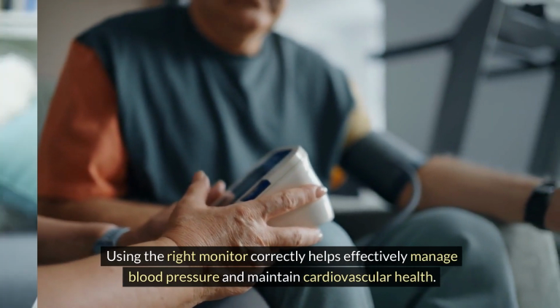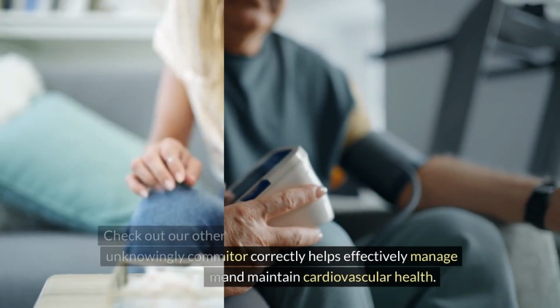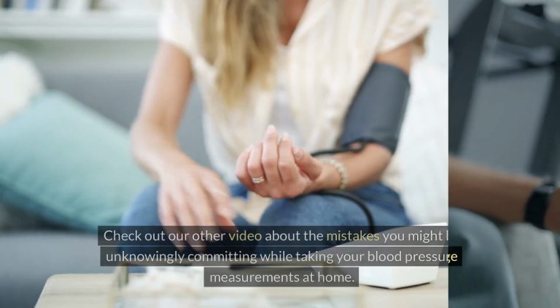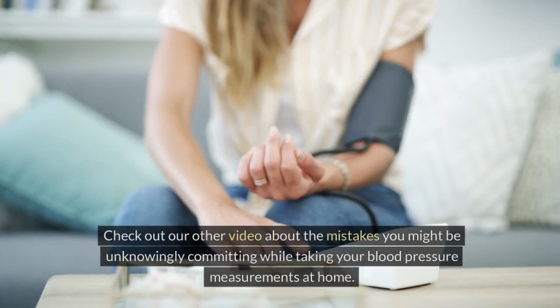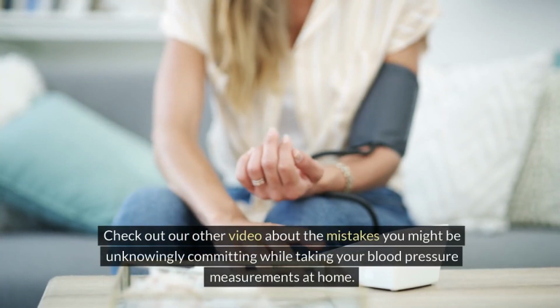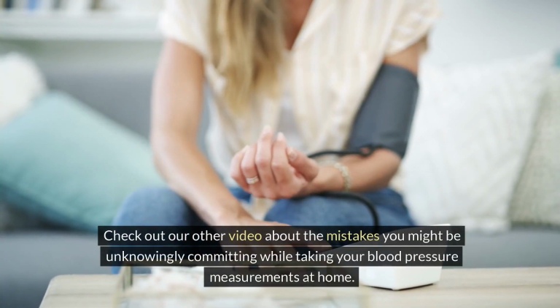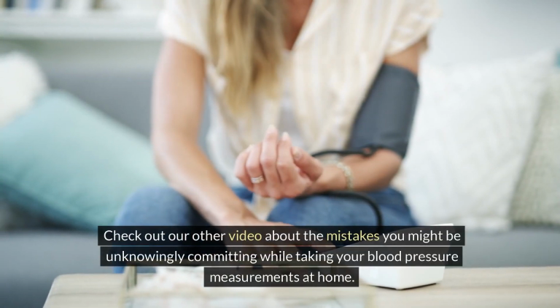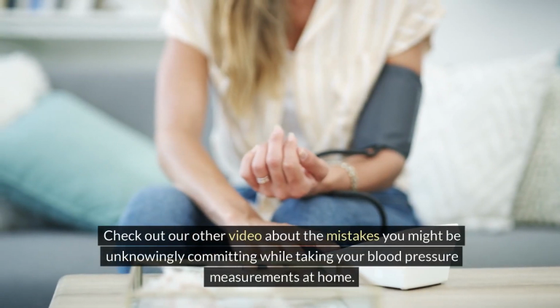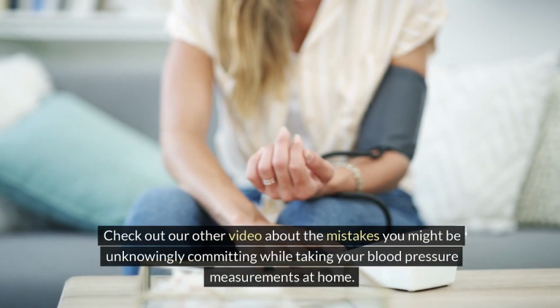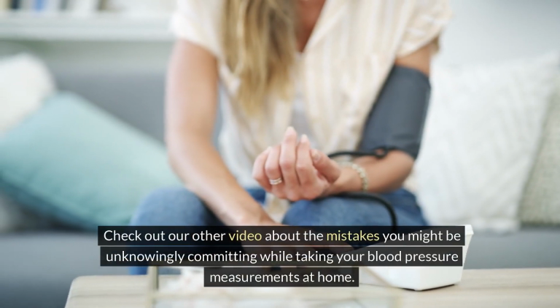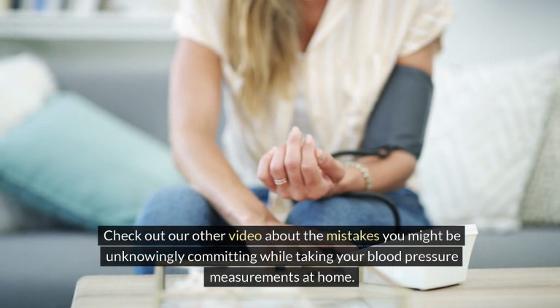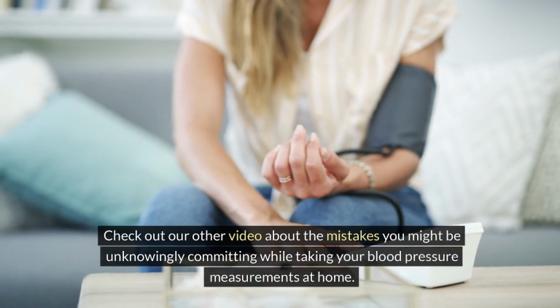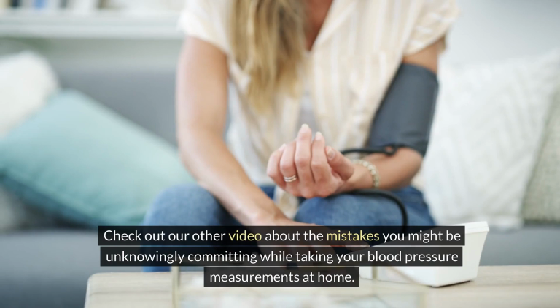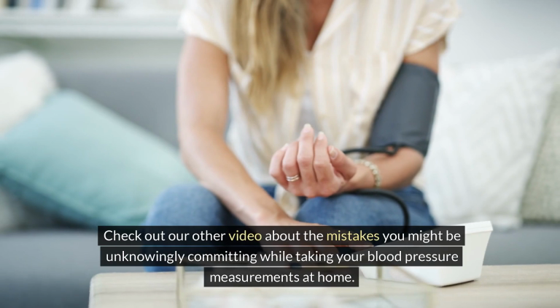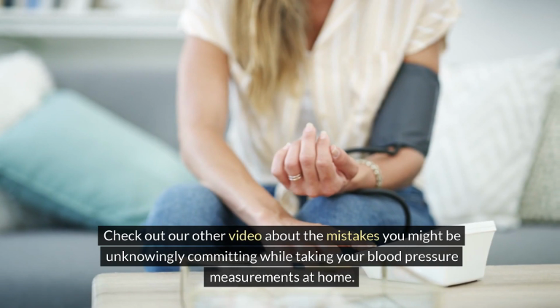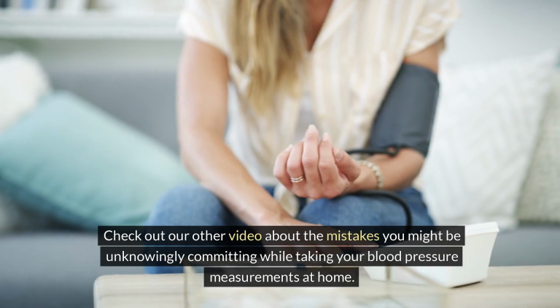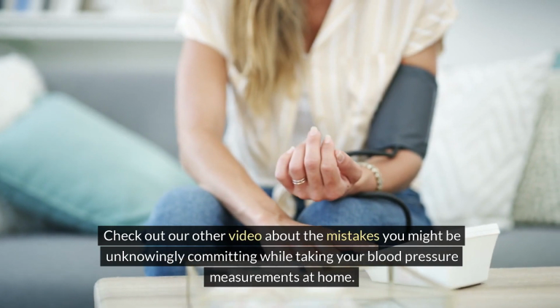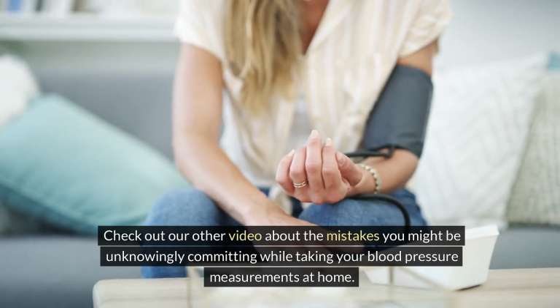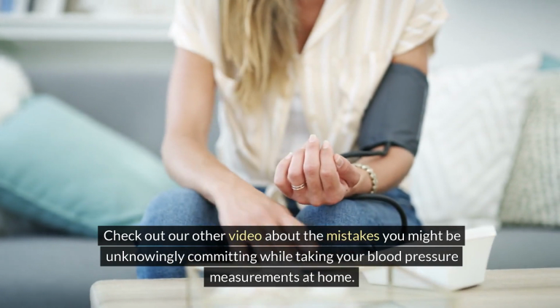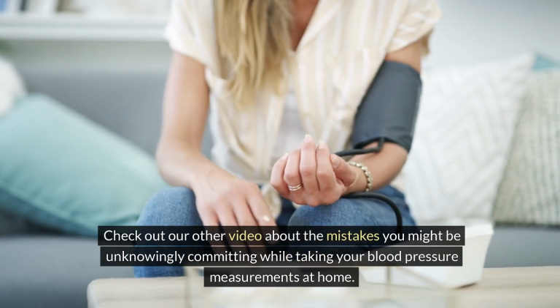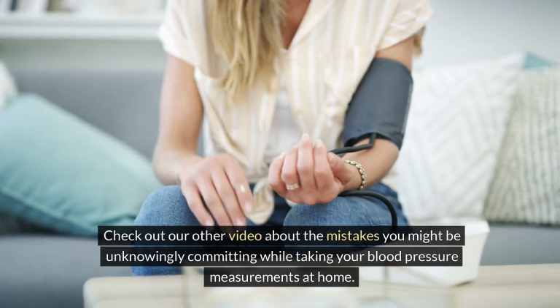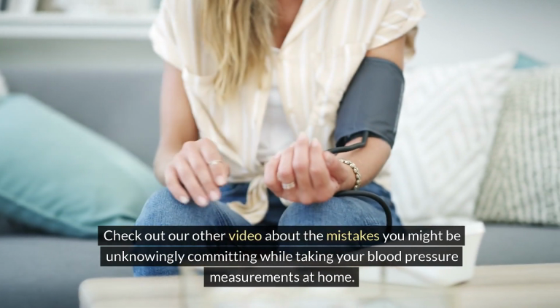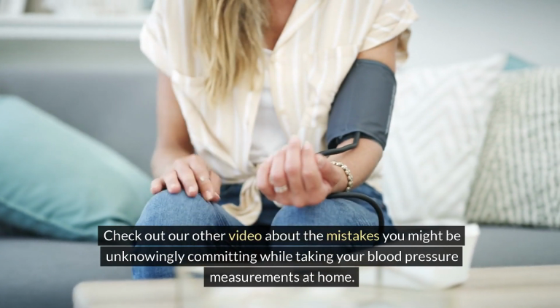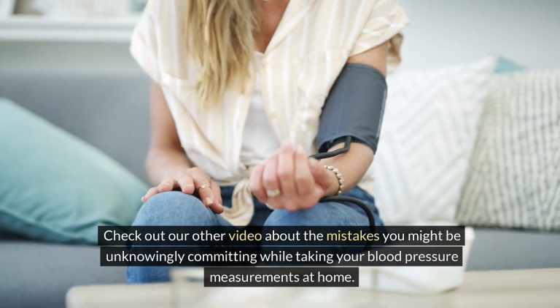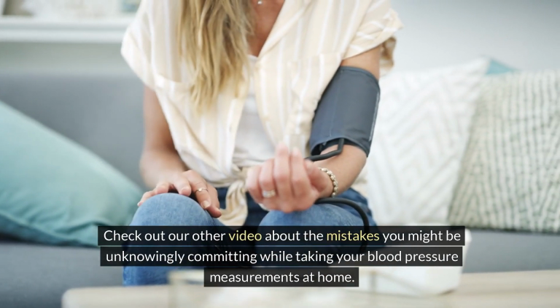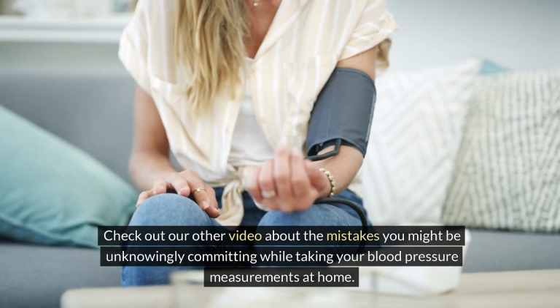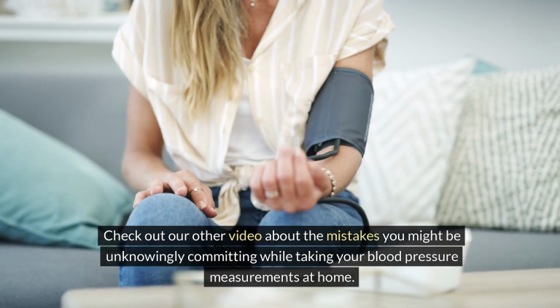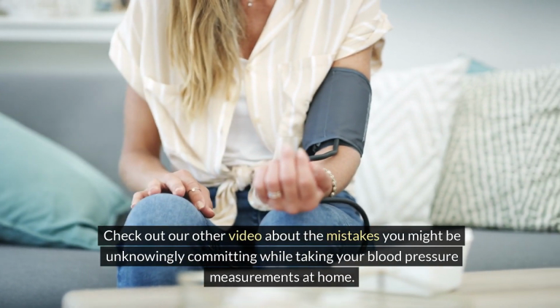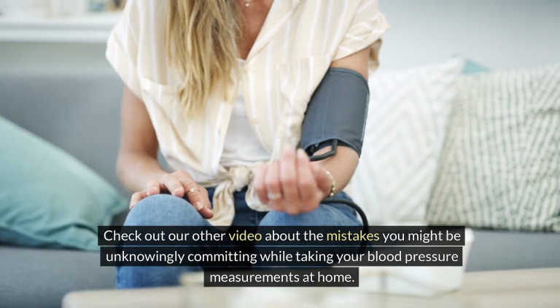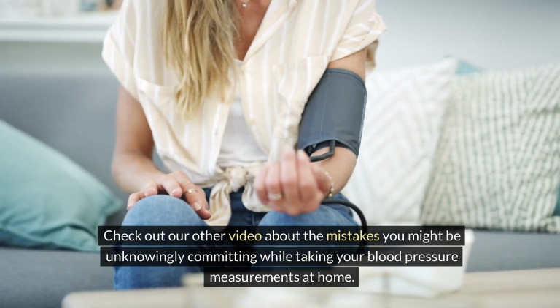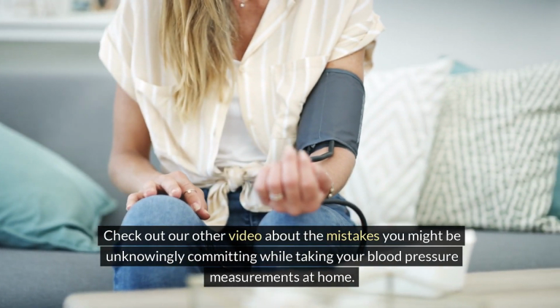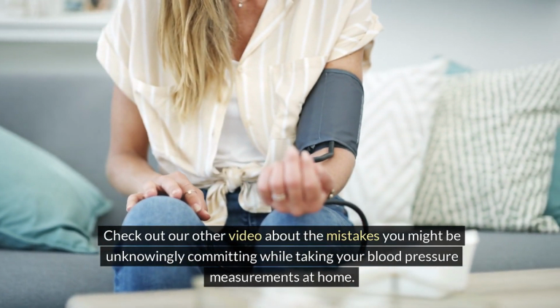Check out our other video about the mistakes you might be unknowingly committing while taking your blood pressure measurements at home.